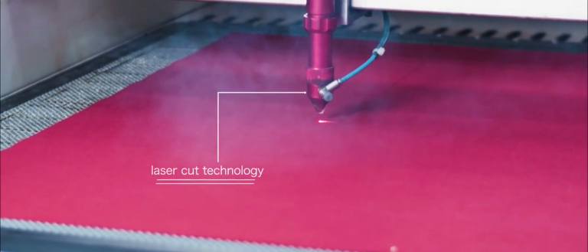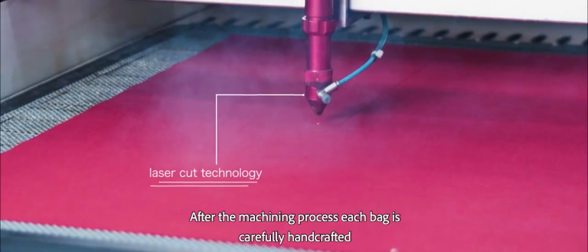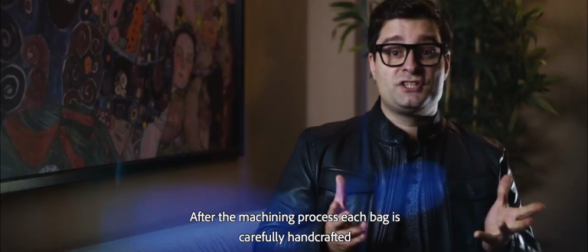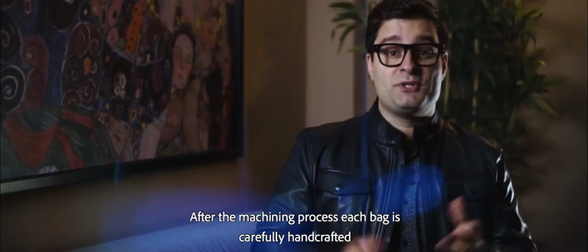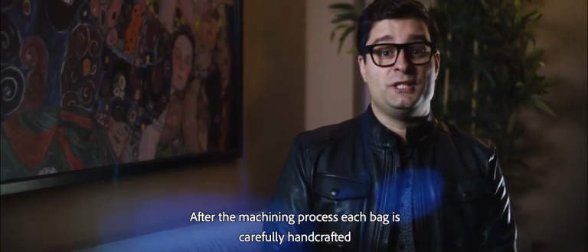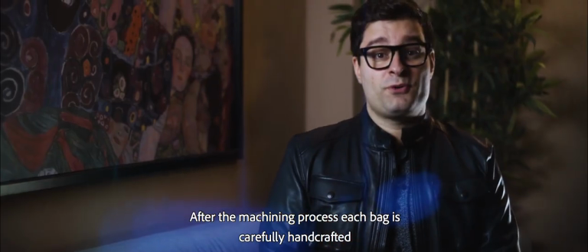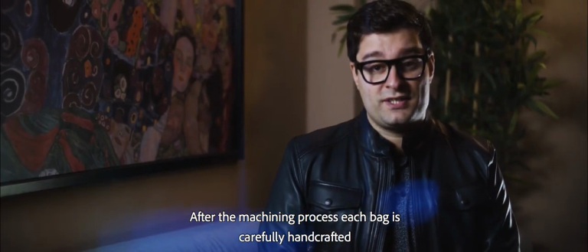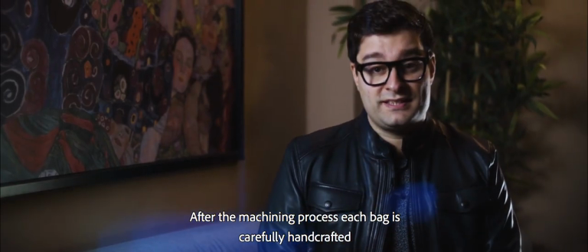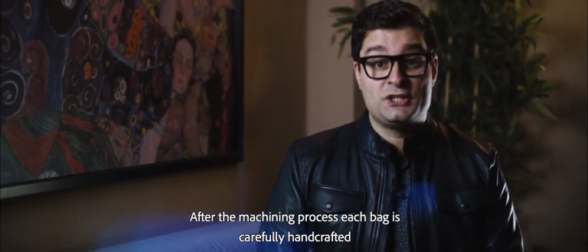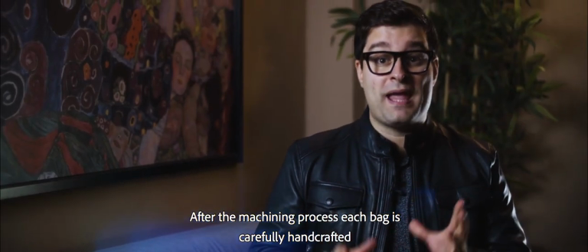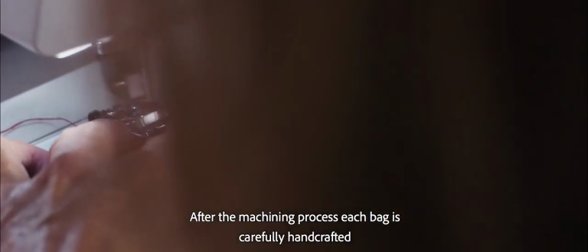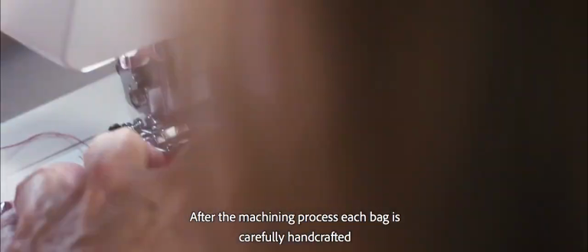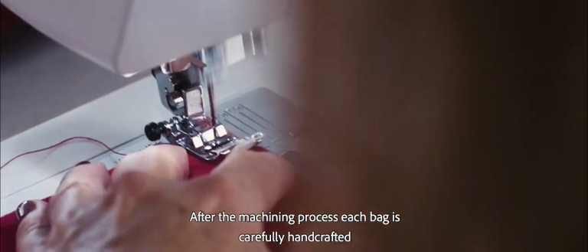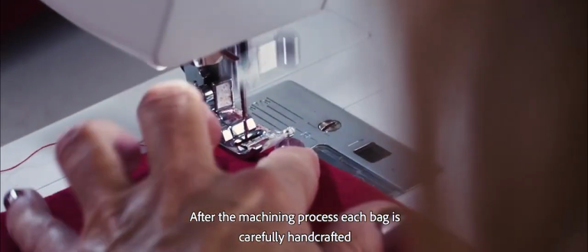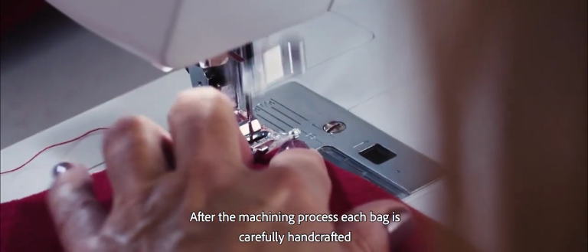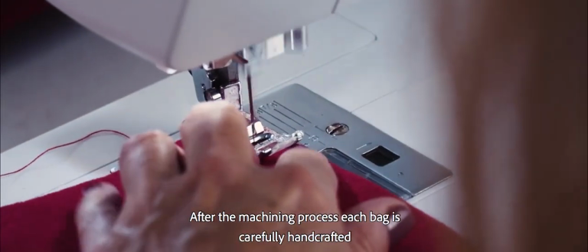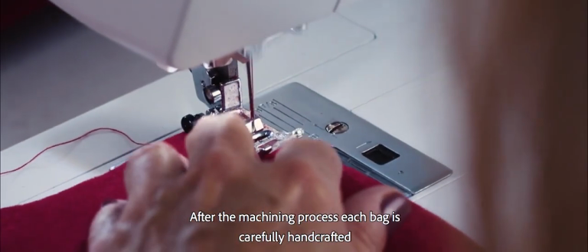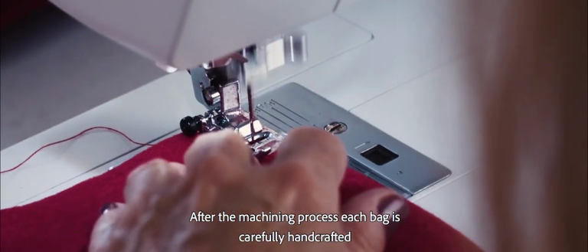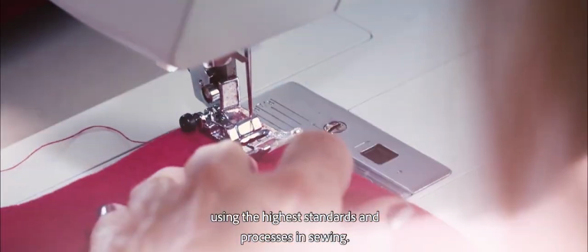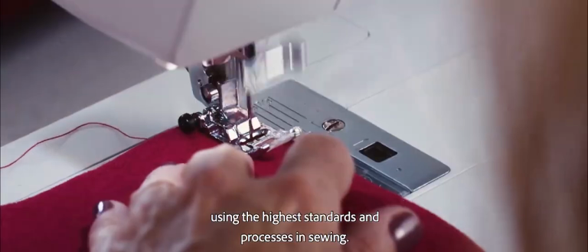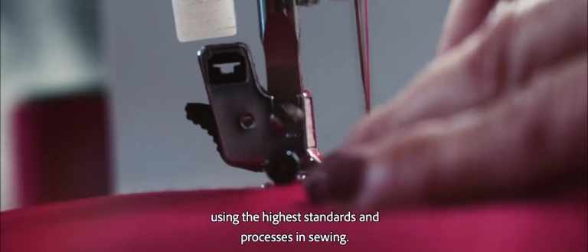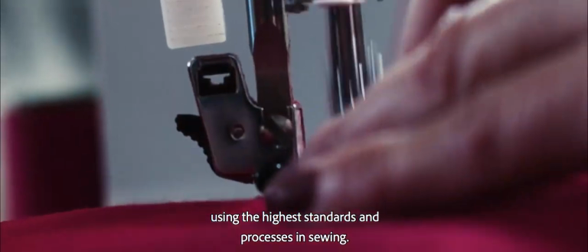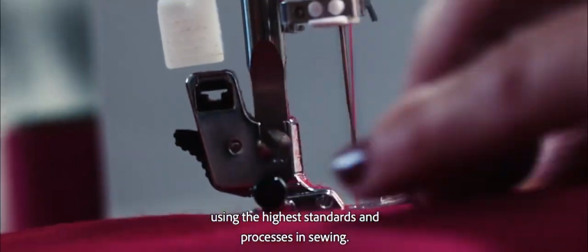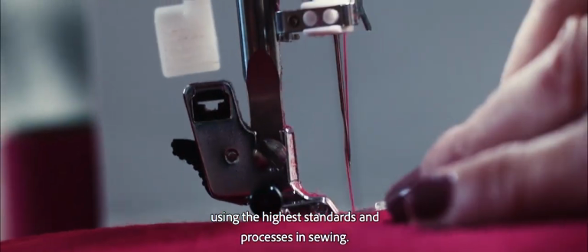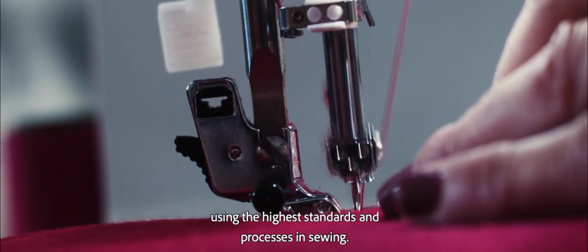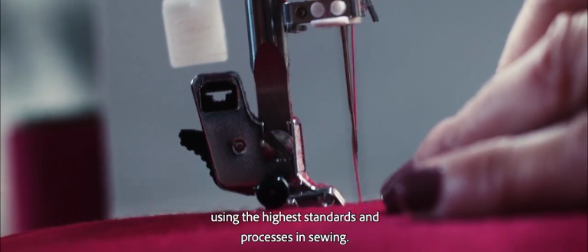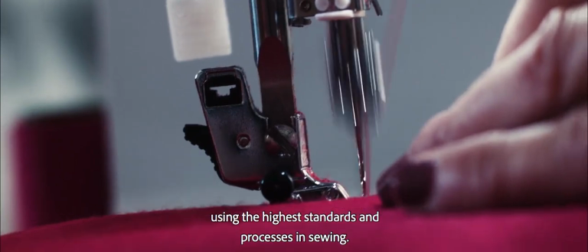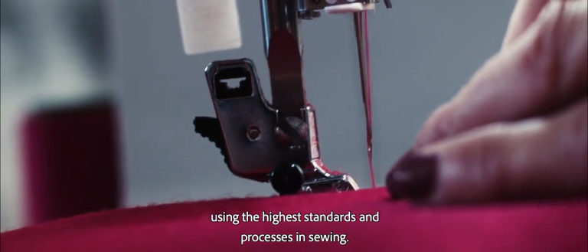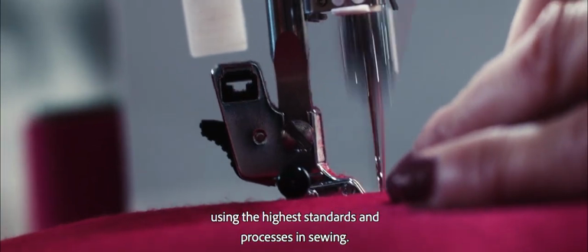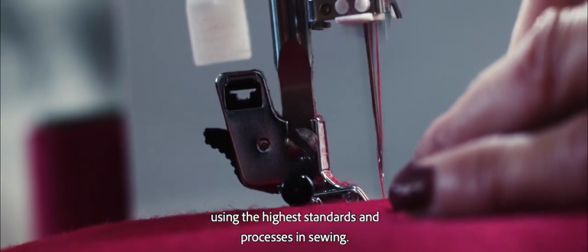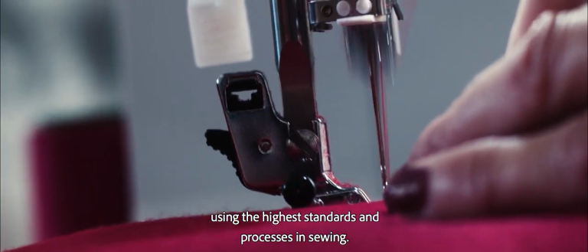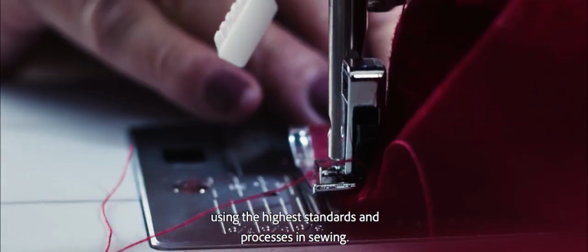After the machining process, each bag is carefully engraved using the highest standards and processes in sealing.